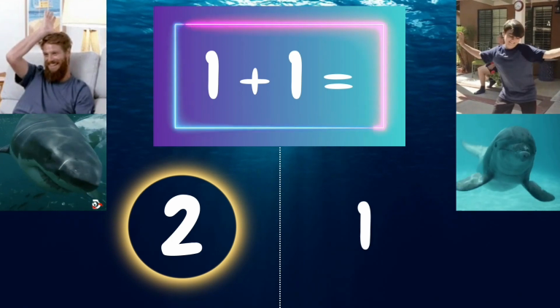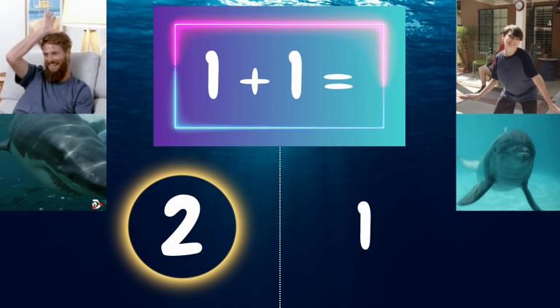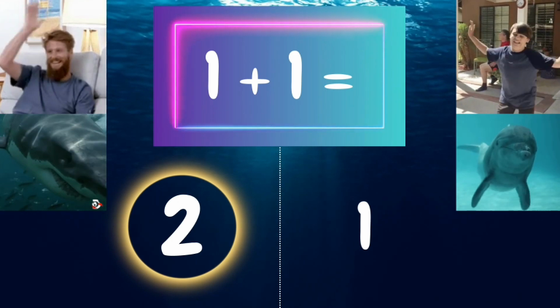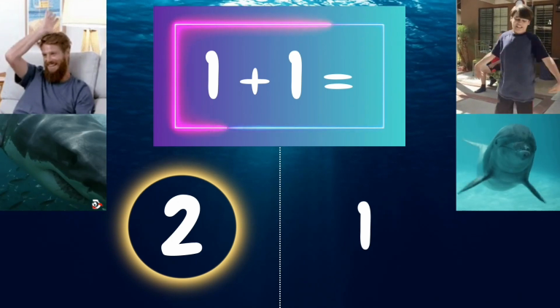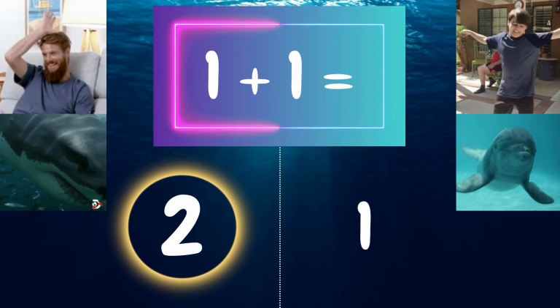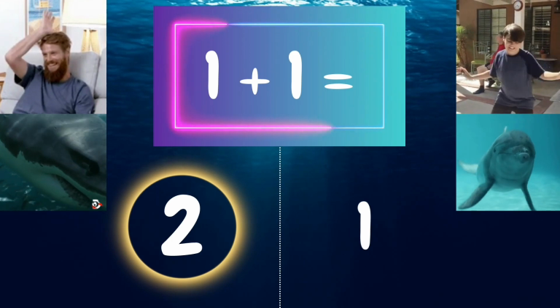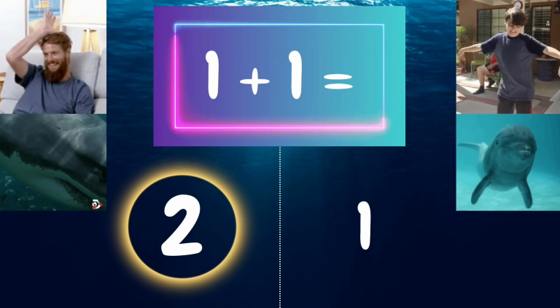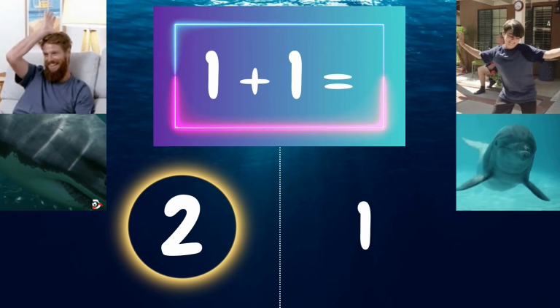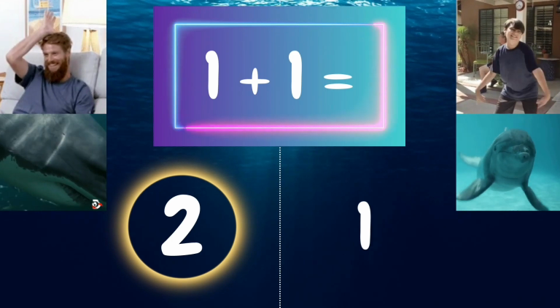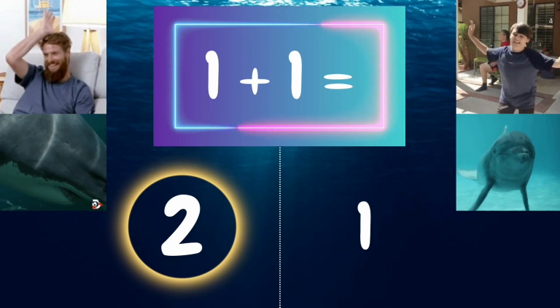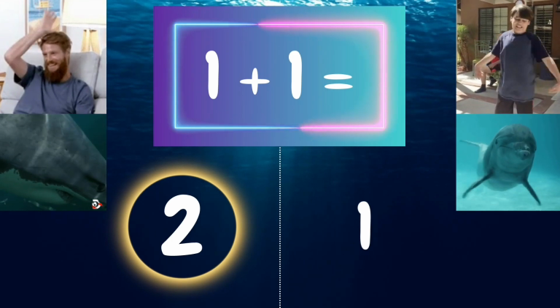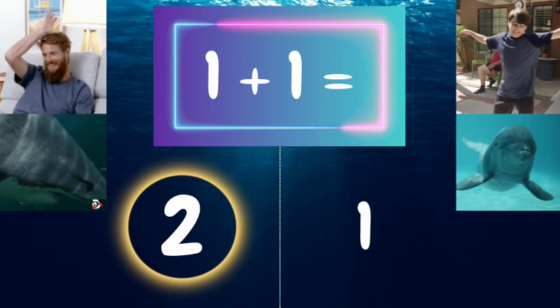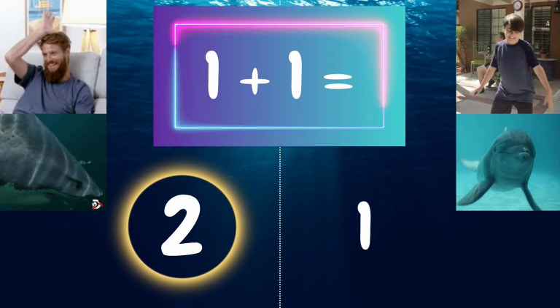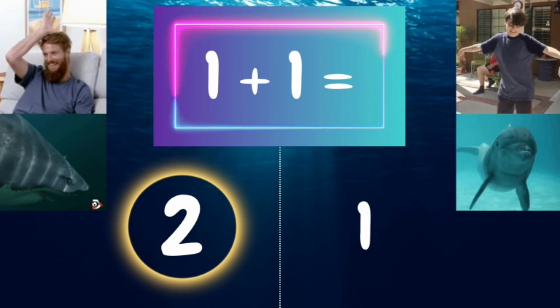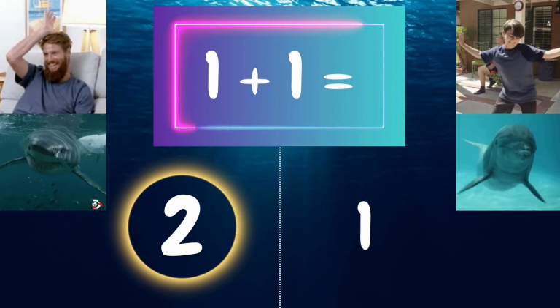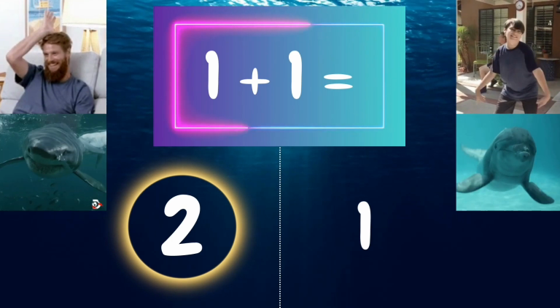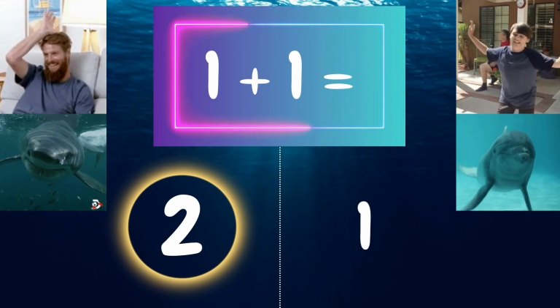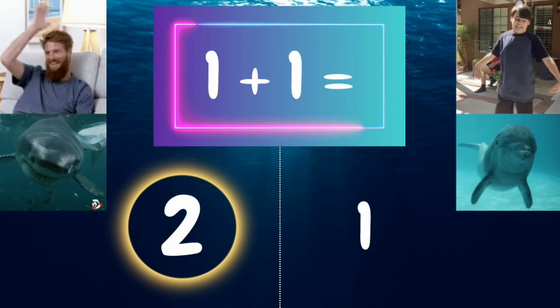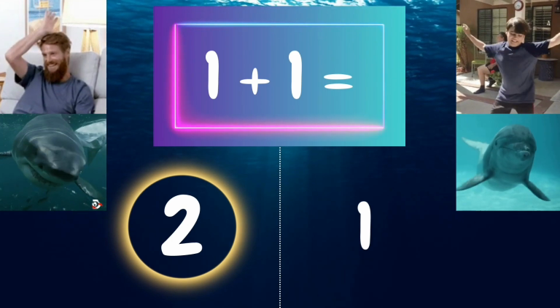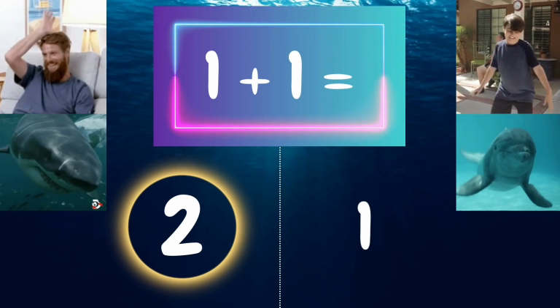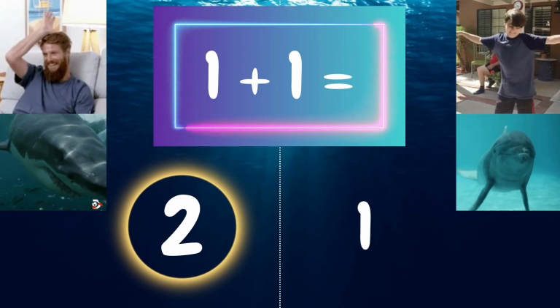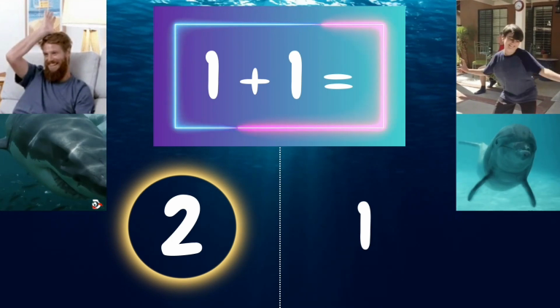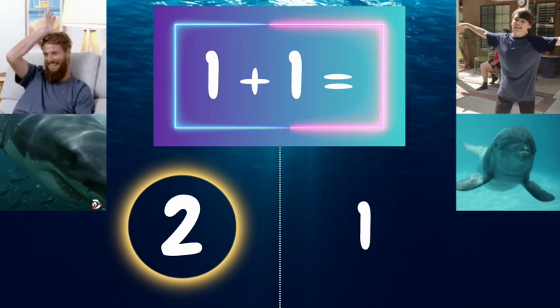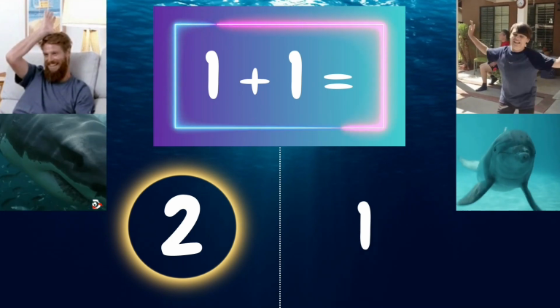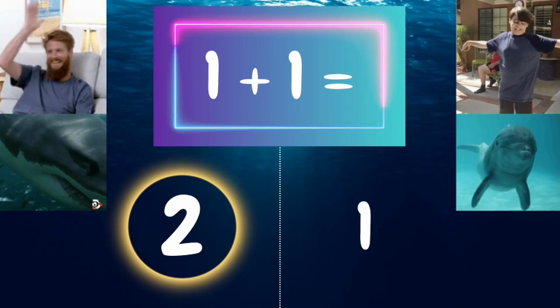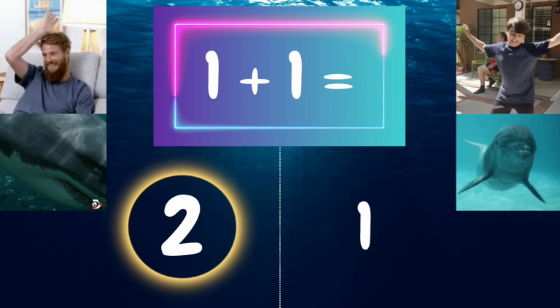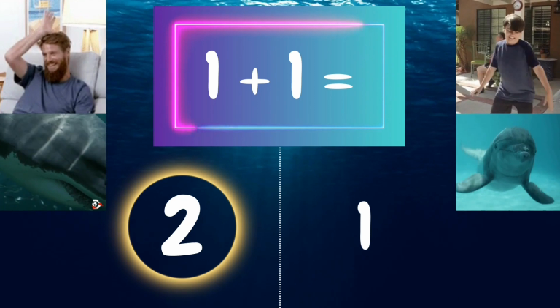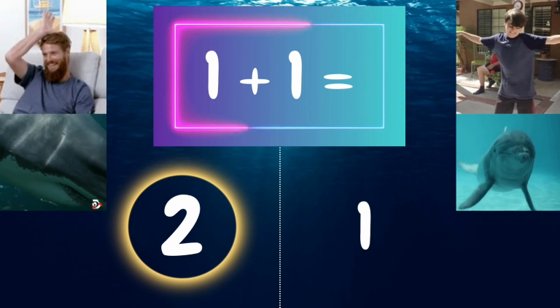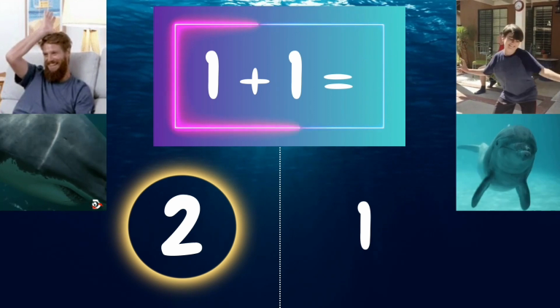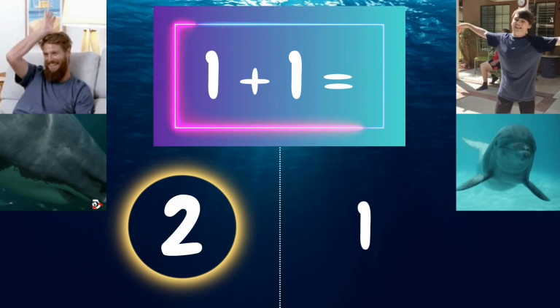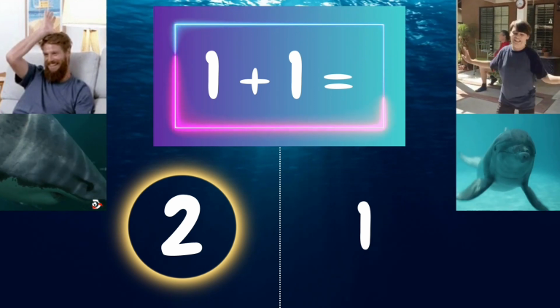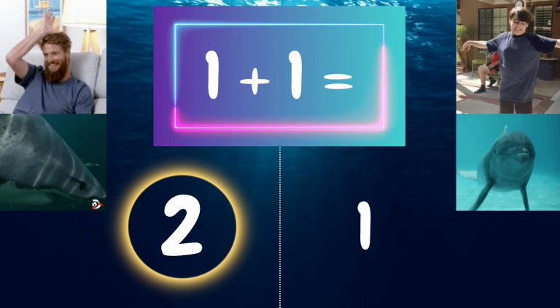1 plus 1 equals 2. All you sharks out there were correct. Now you're ready.